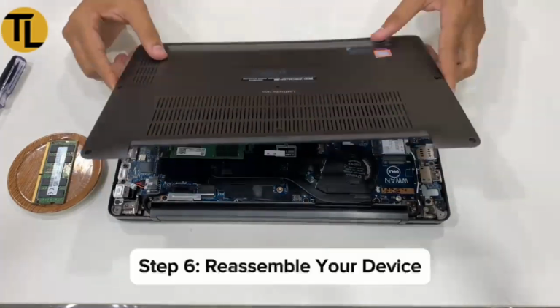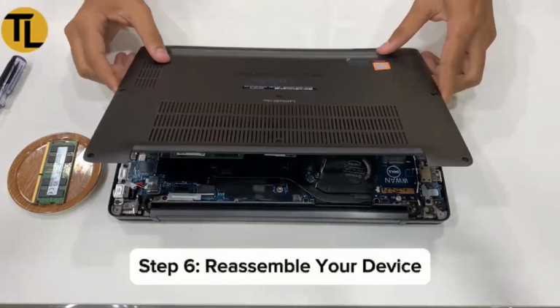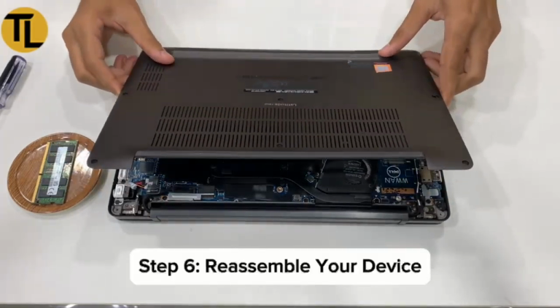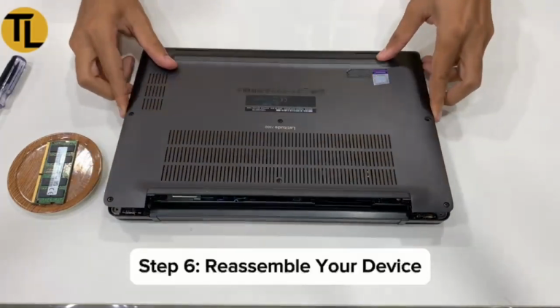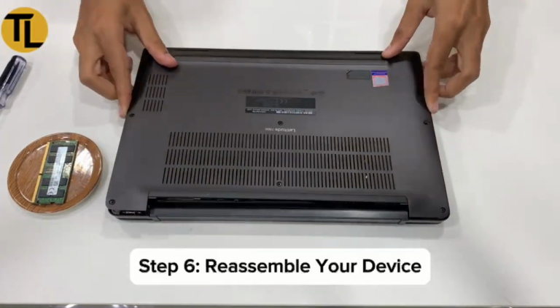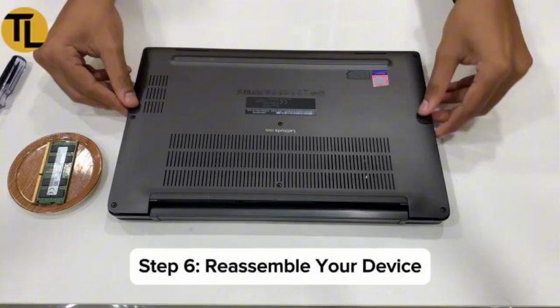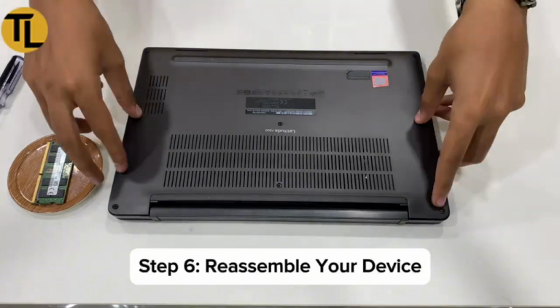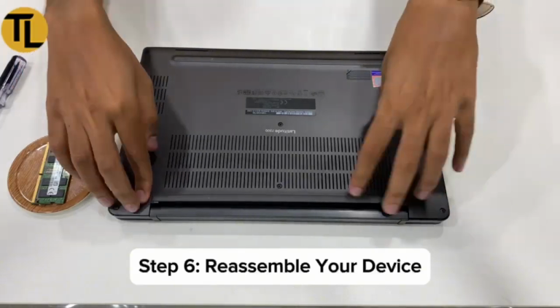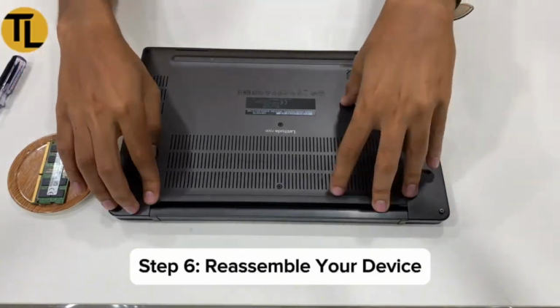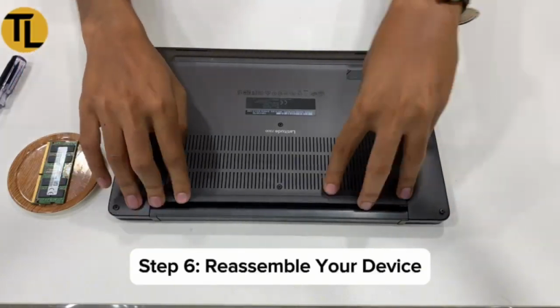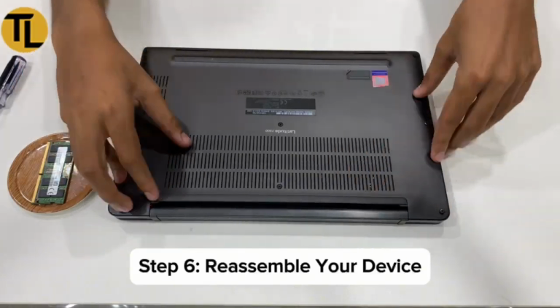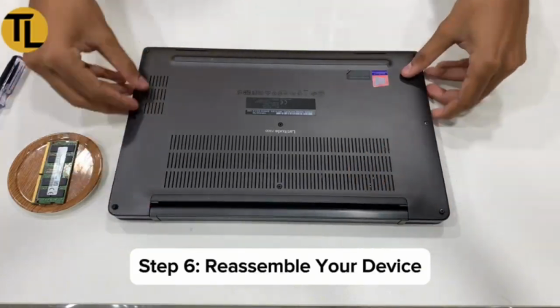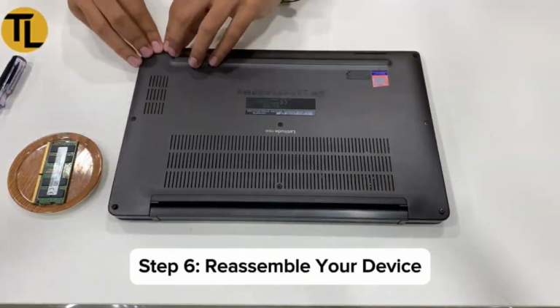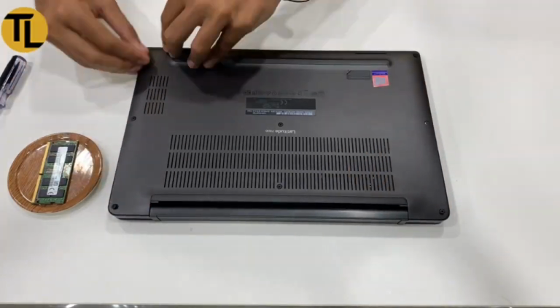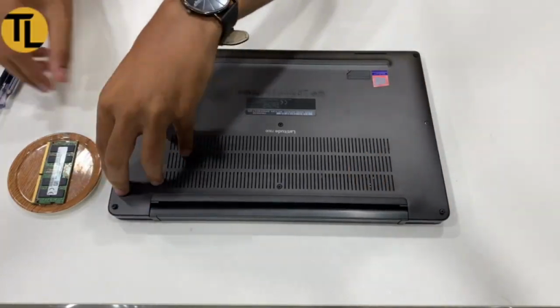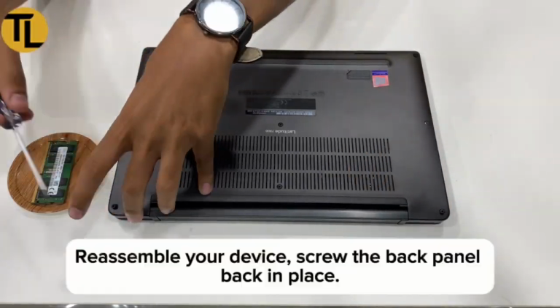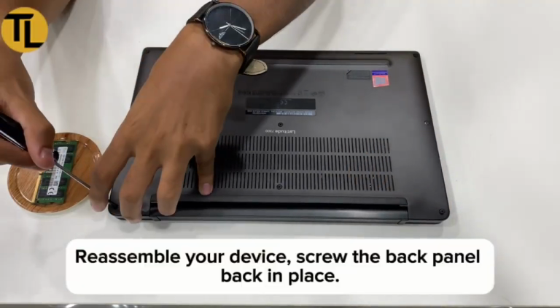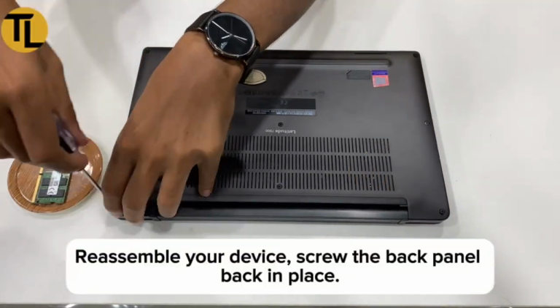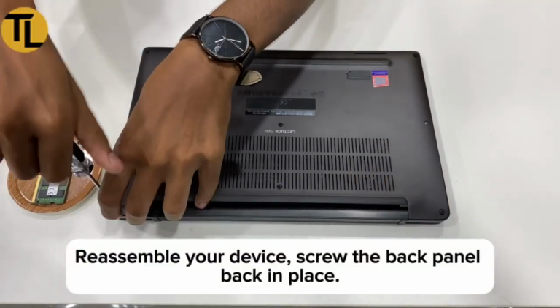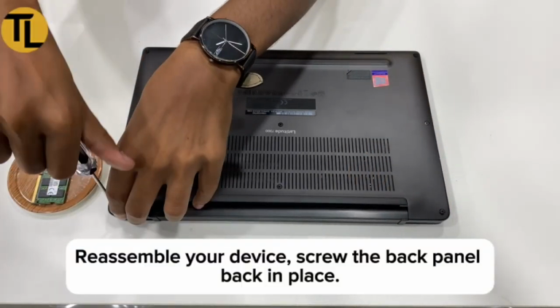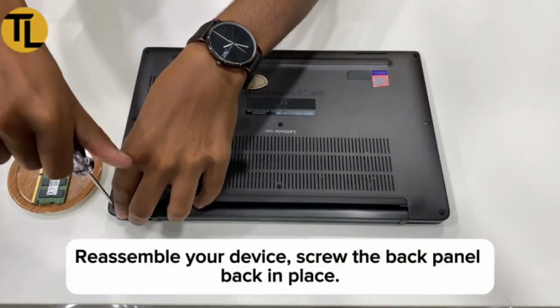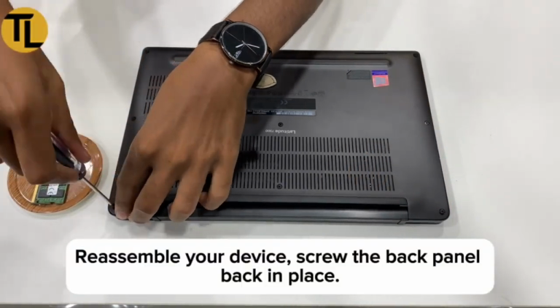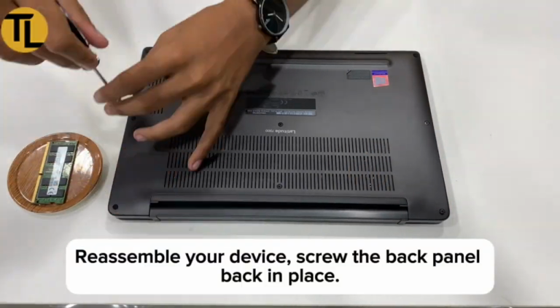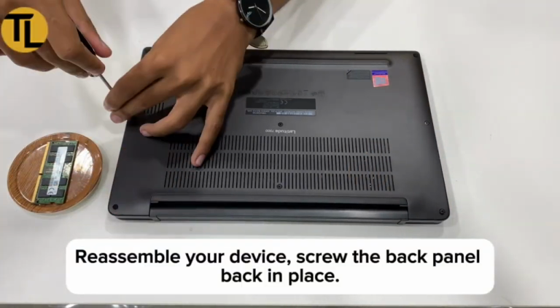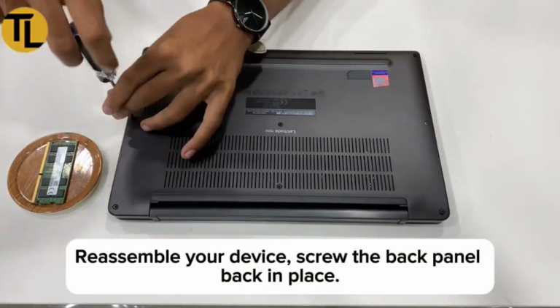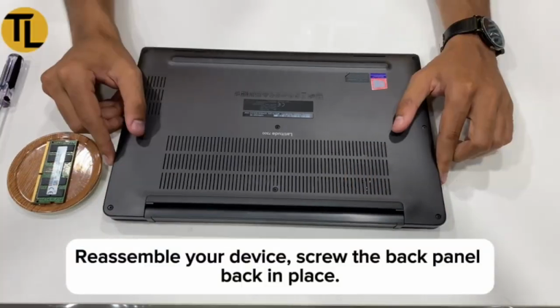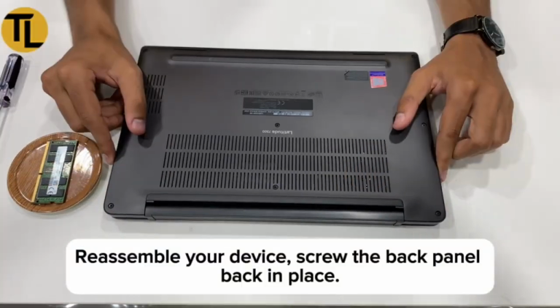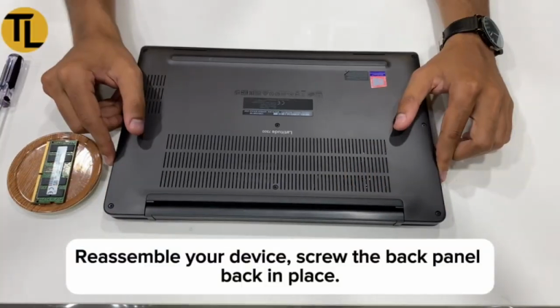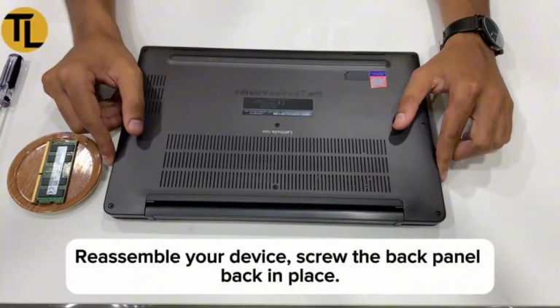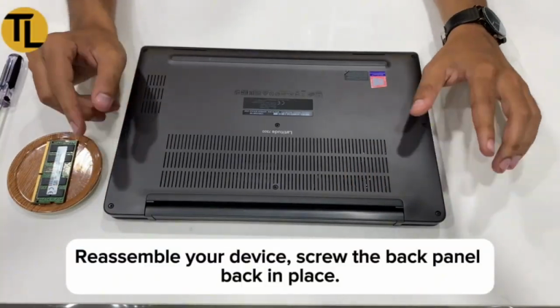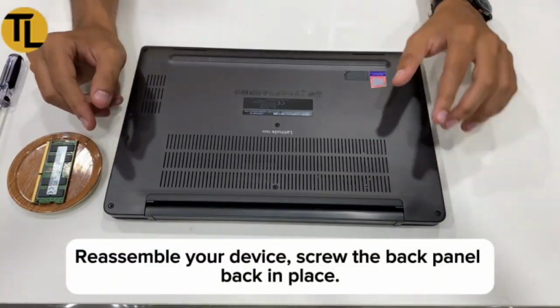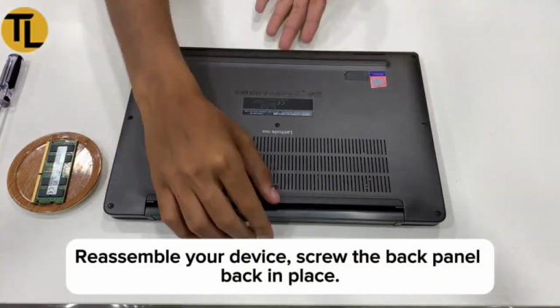Step 6: Reassemble your device. Screw the back panel back in place.